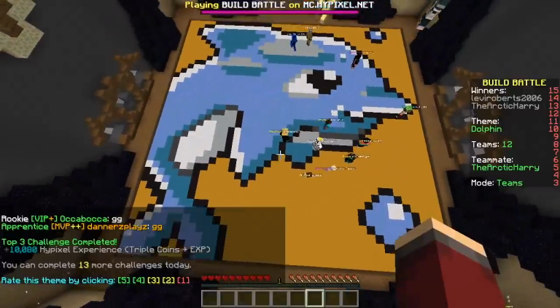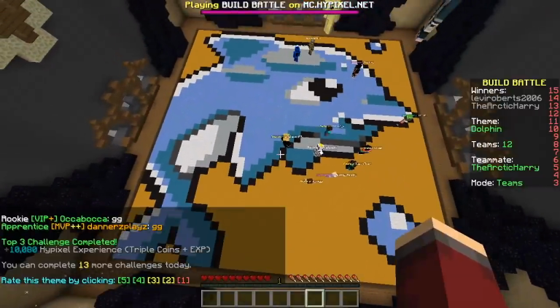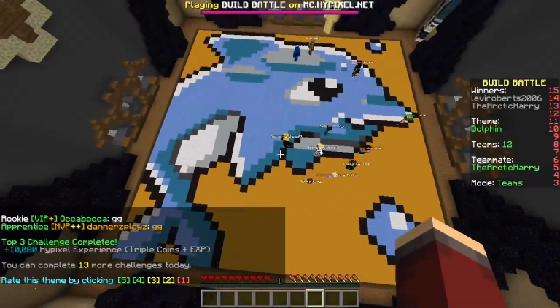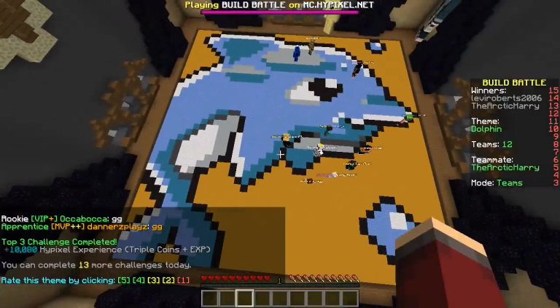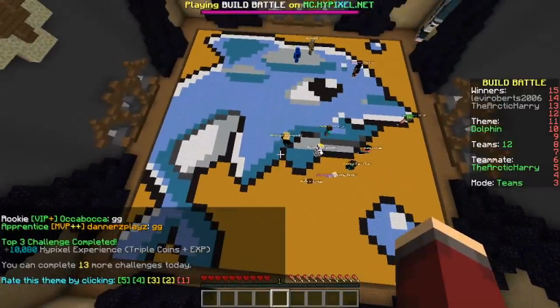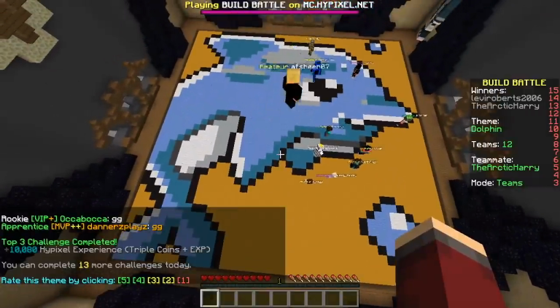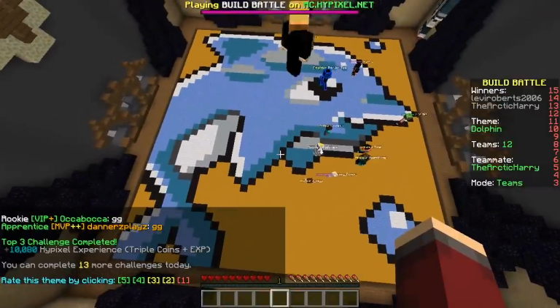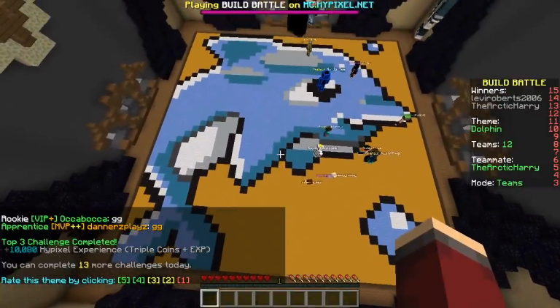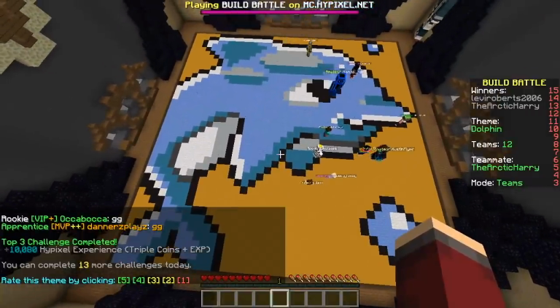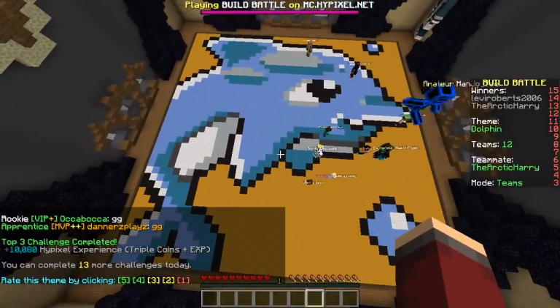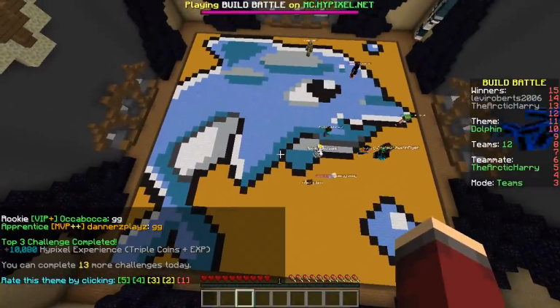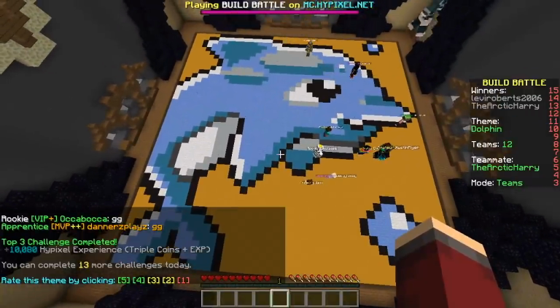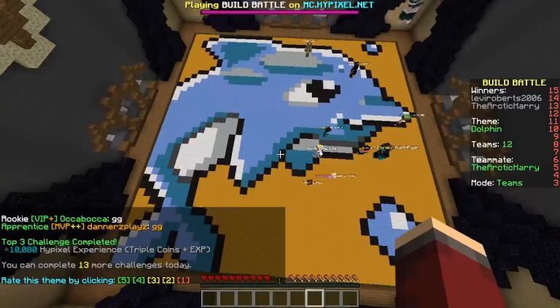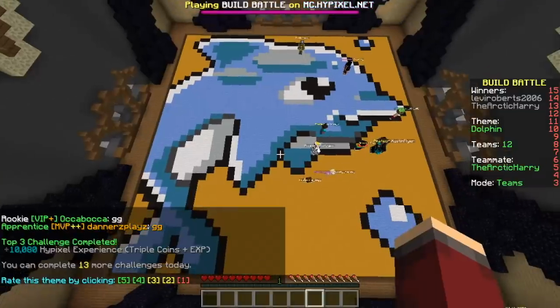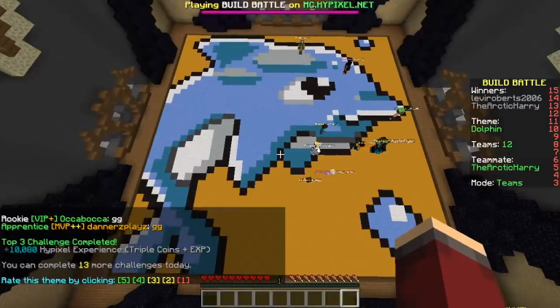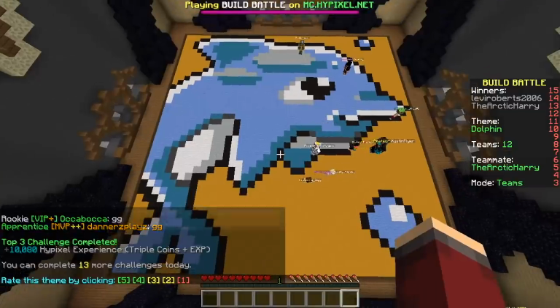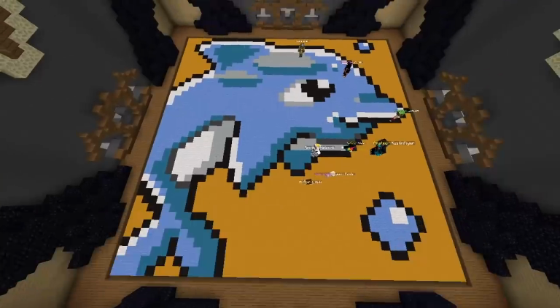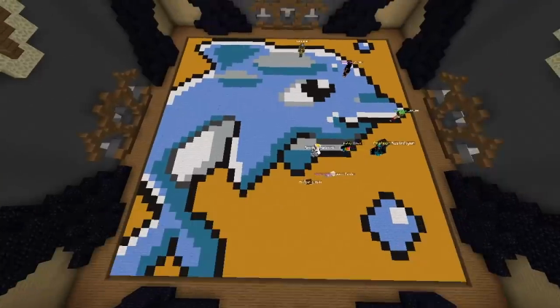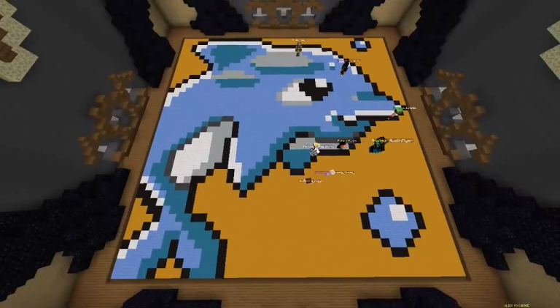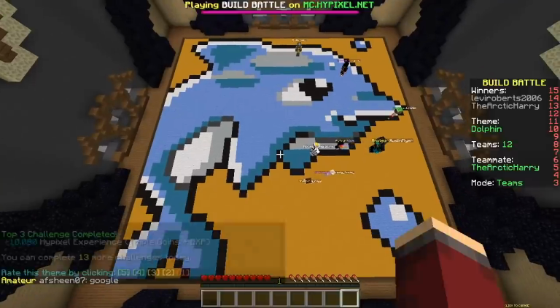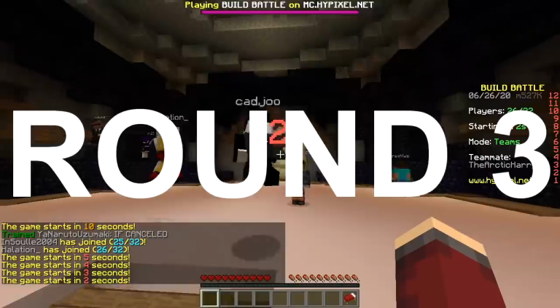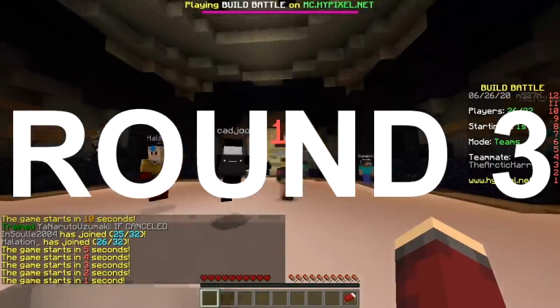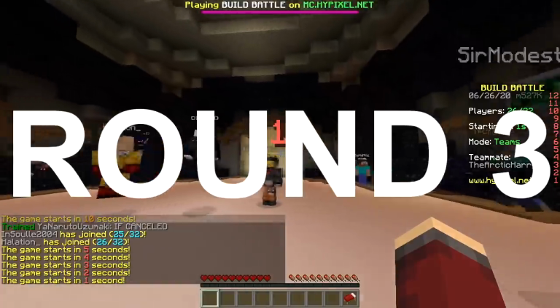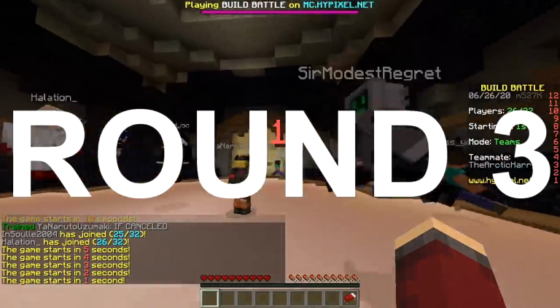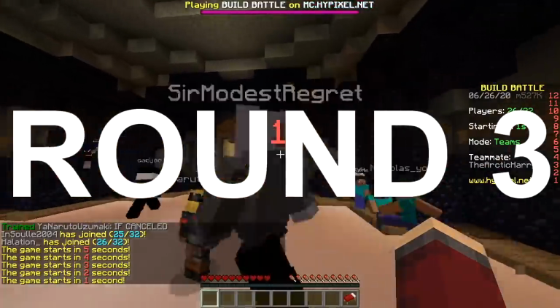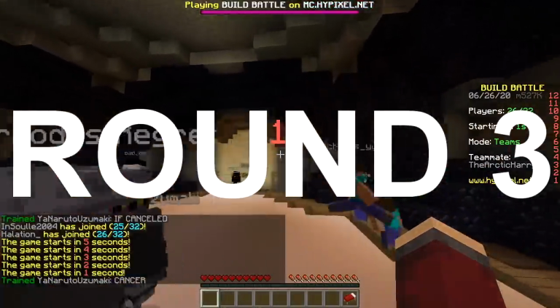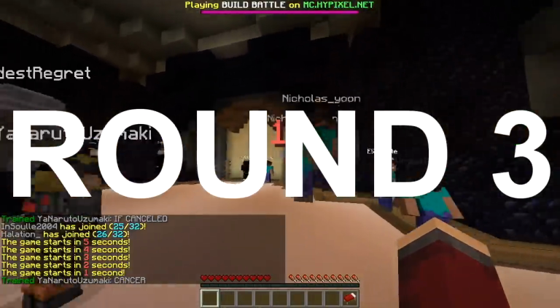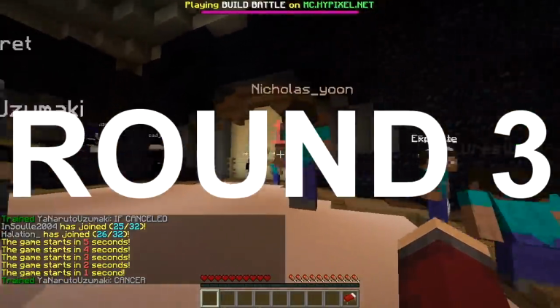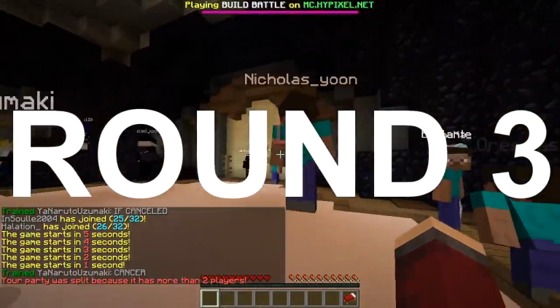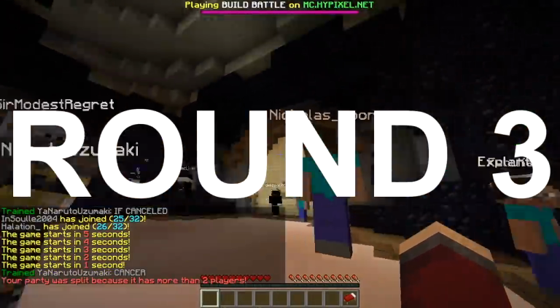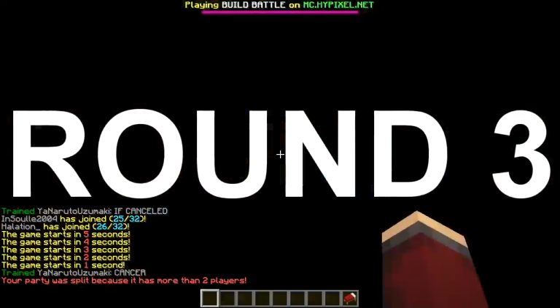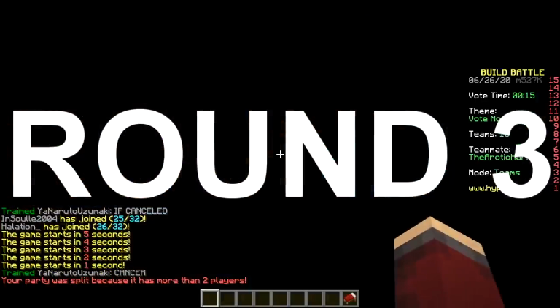That looks like a soap bottle — what happened? Those cakes in the first round were so good. Last round, last round, last round — carpets!